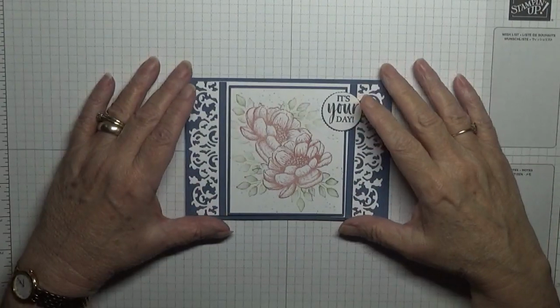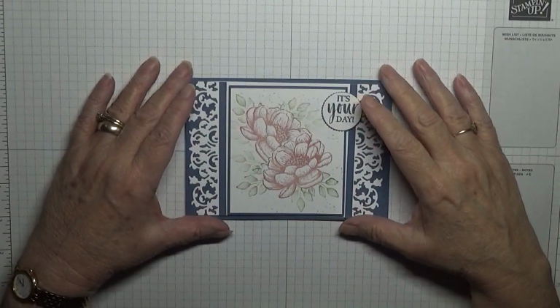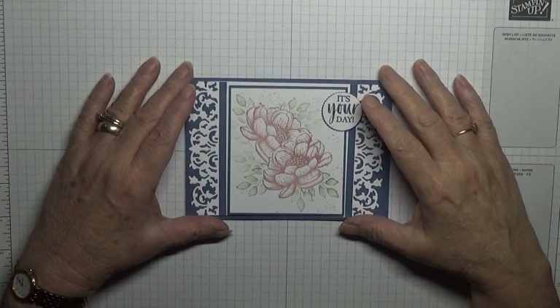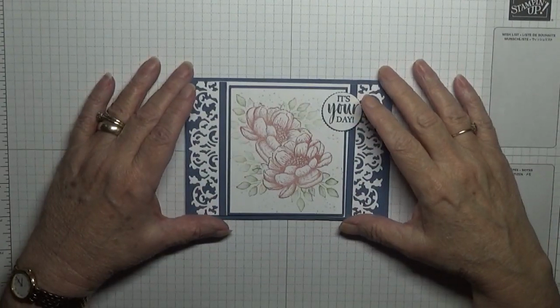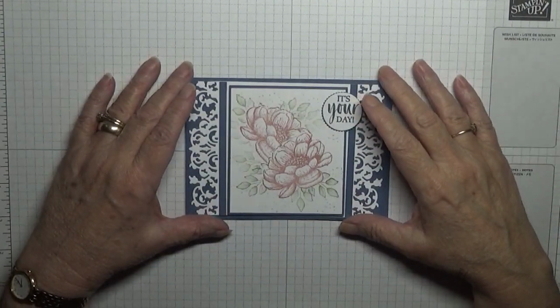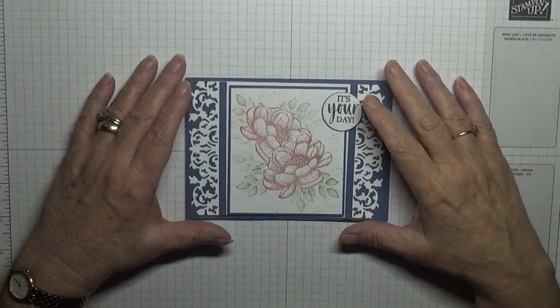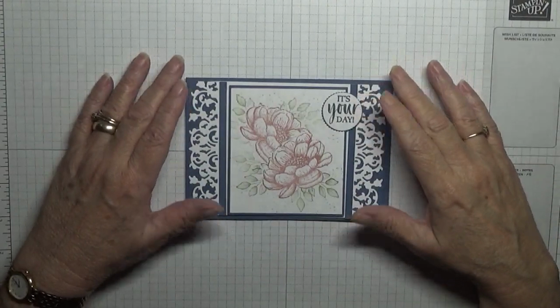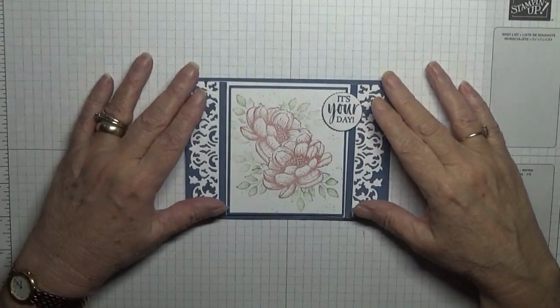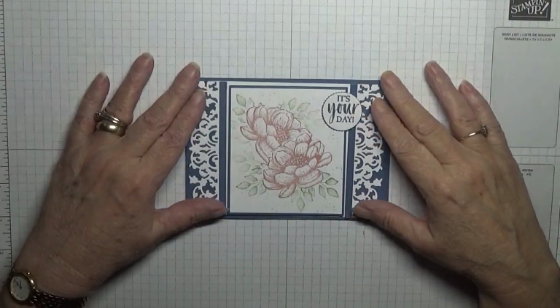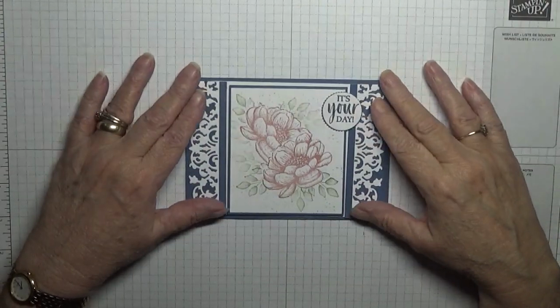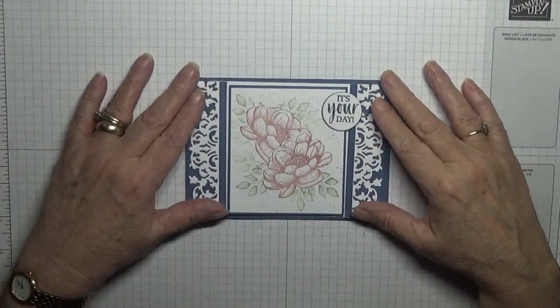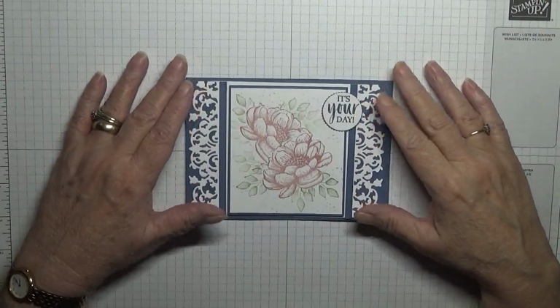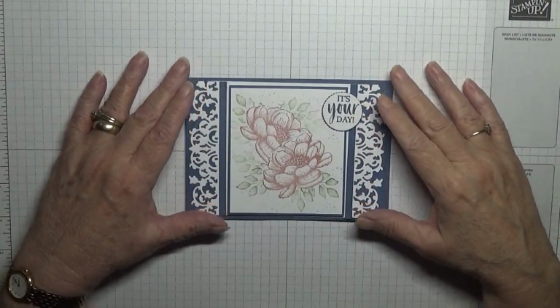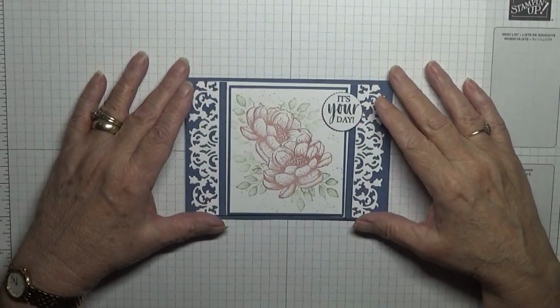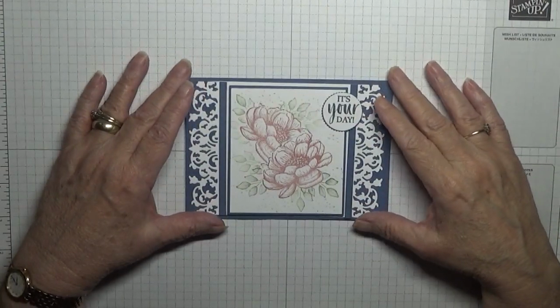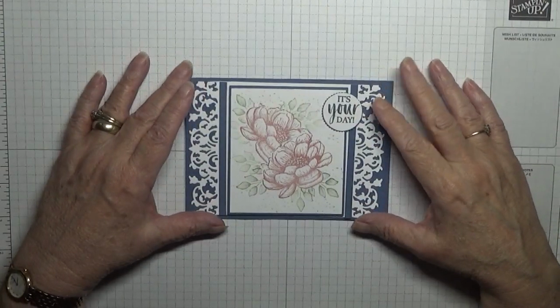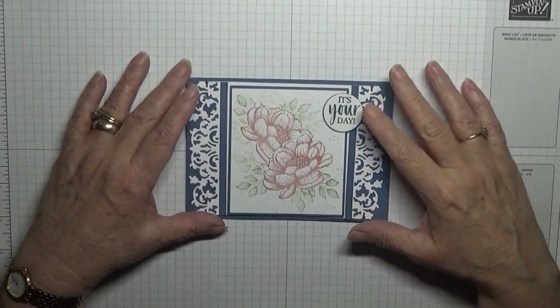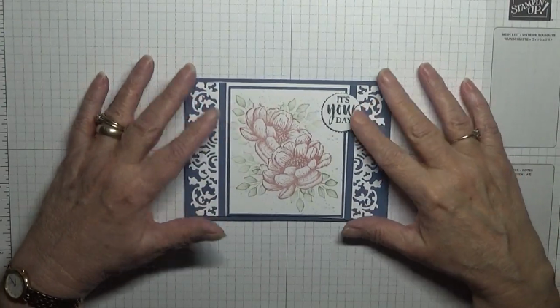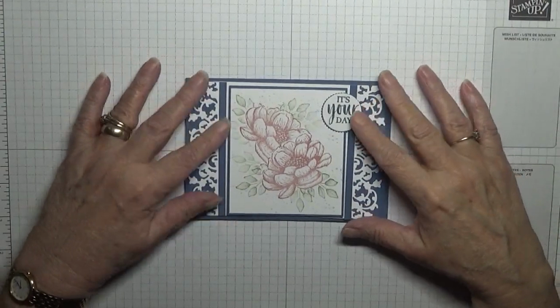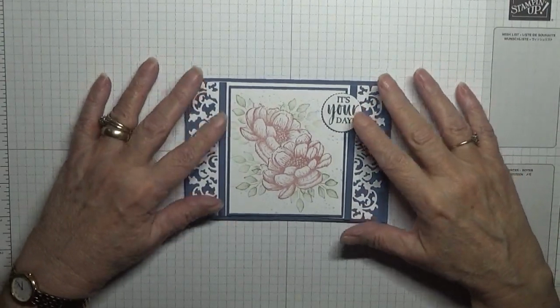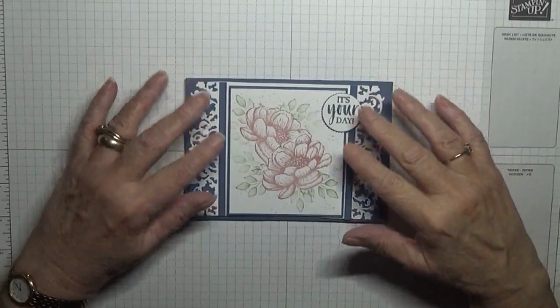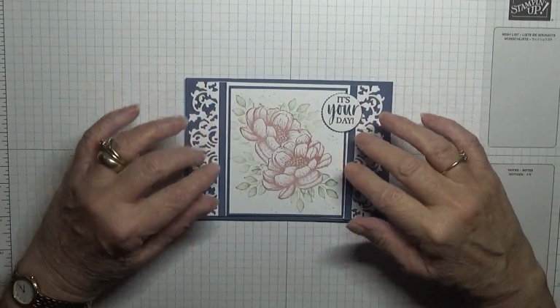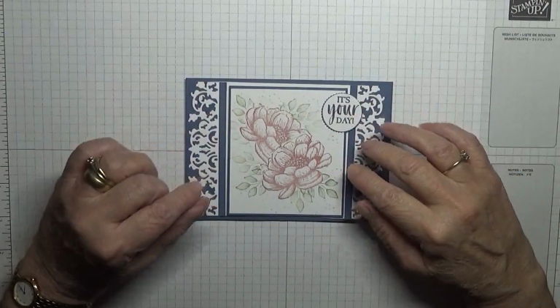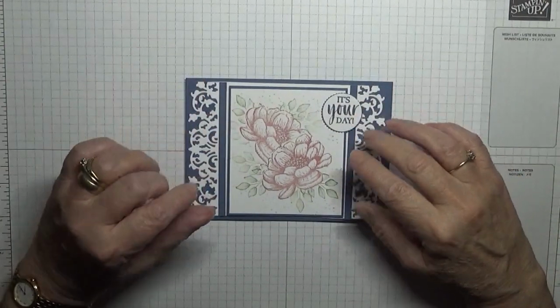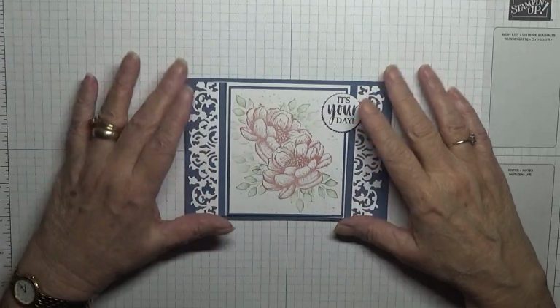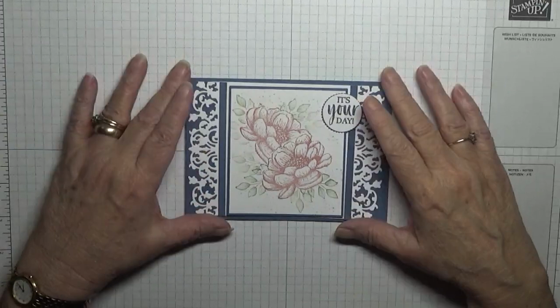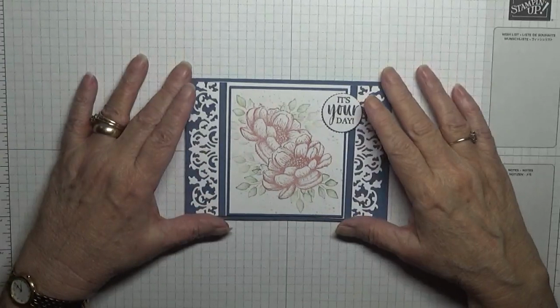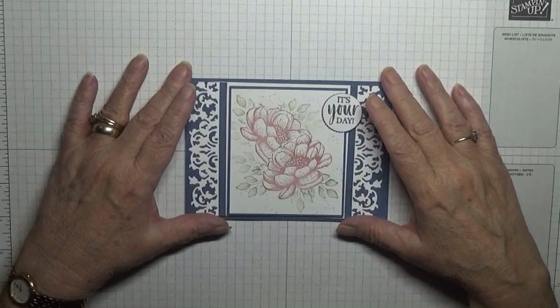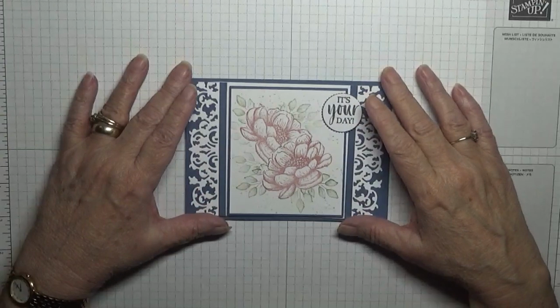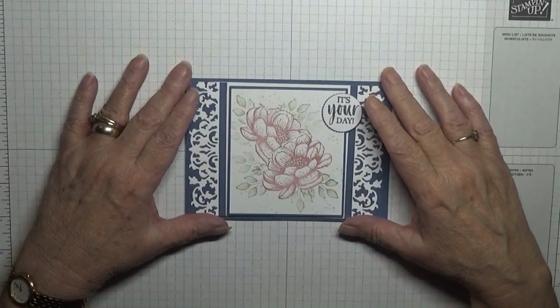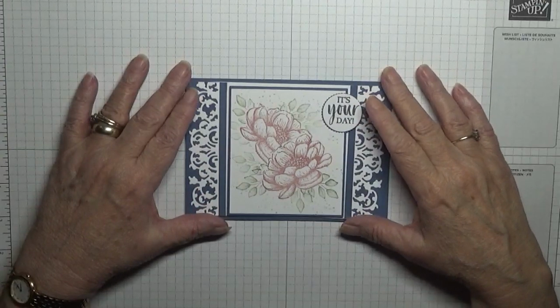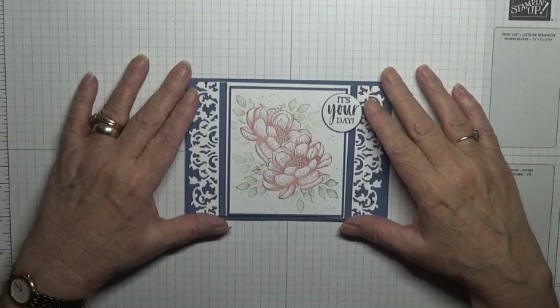Hello, Georgia Burns here. Today I'd like to show you how I made this card.